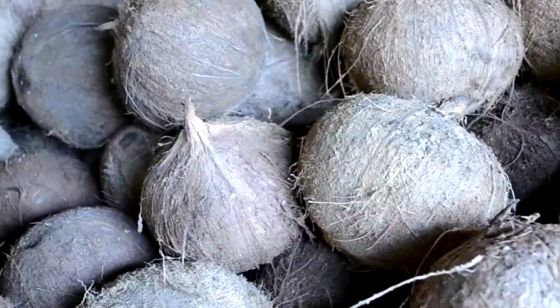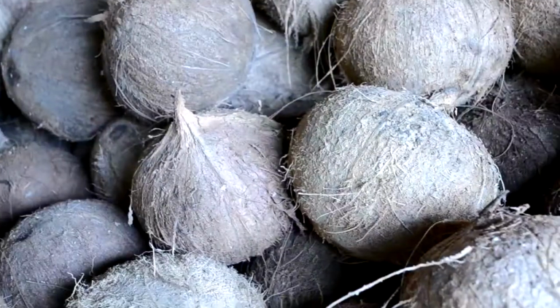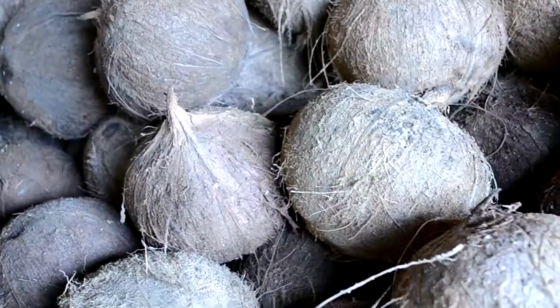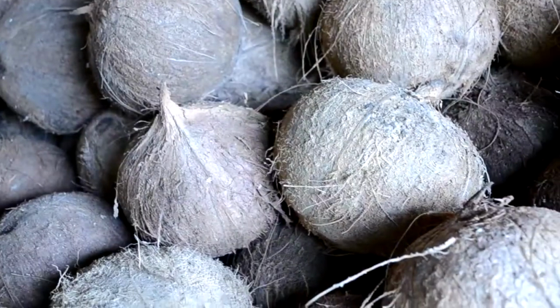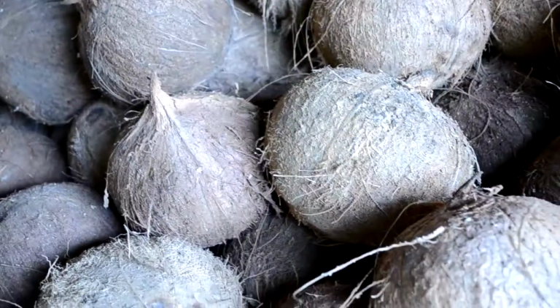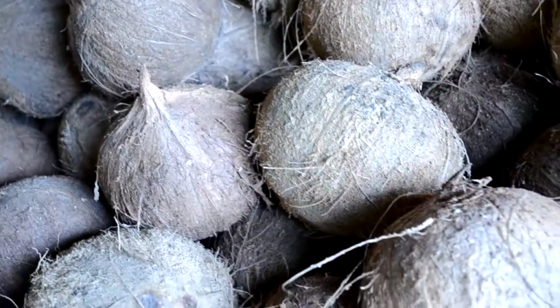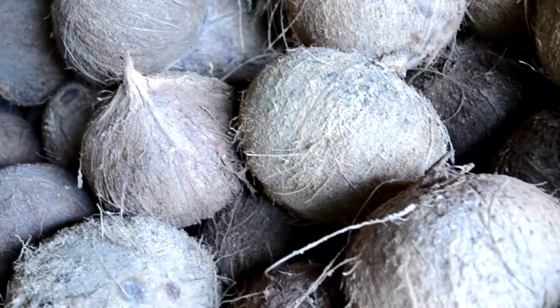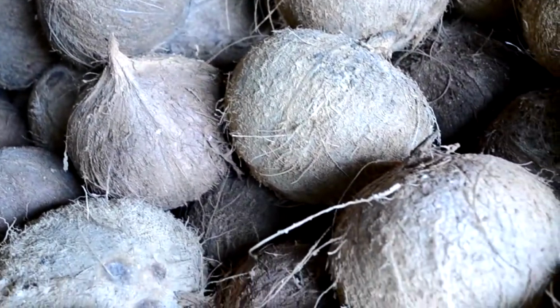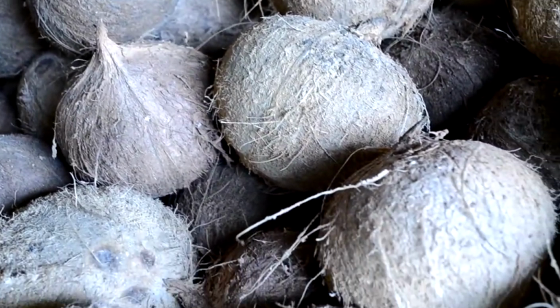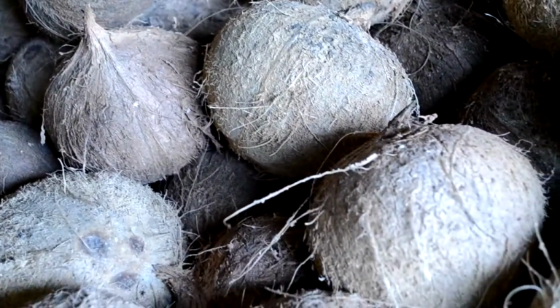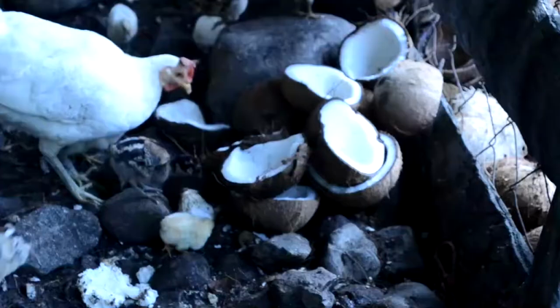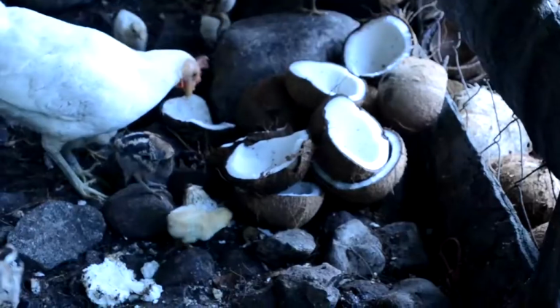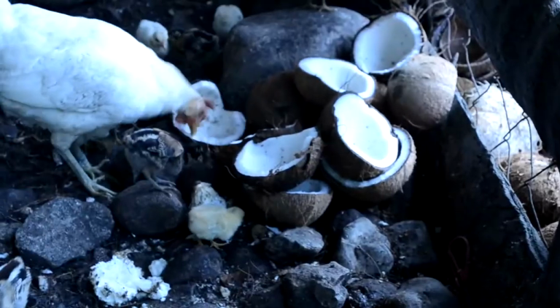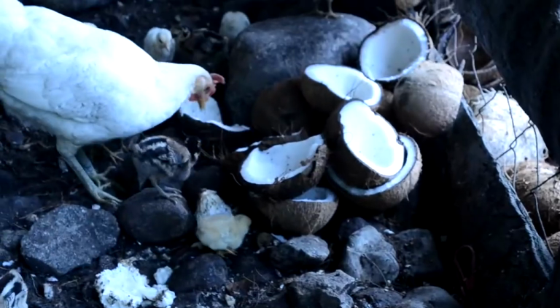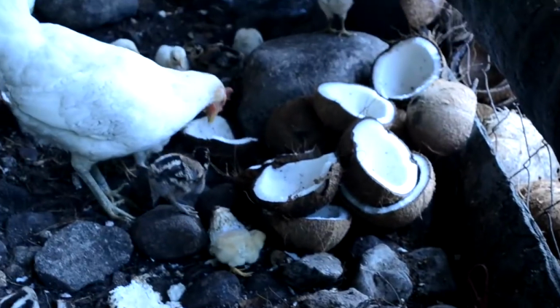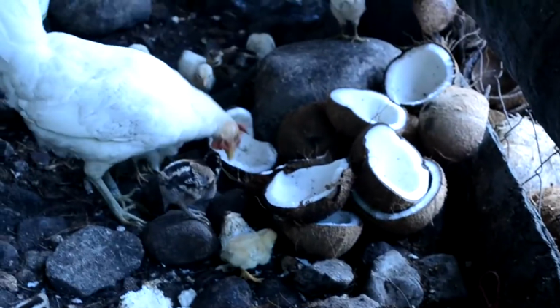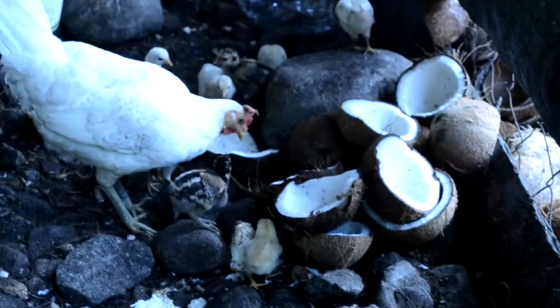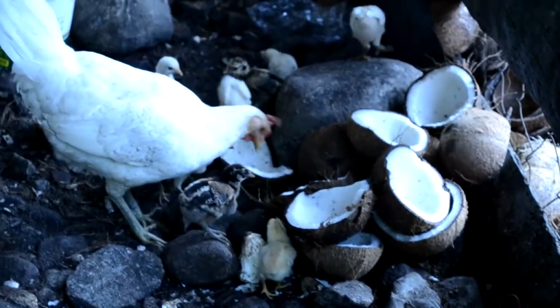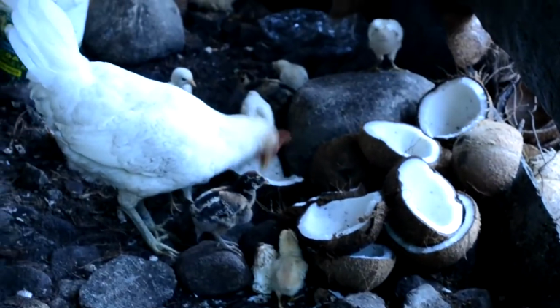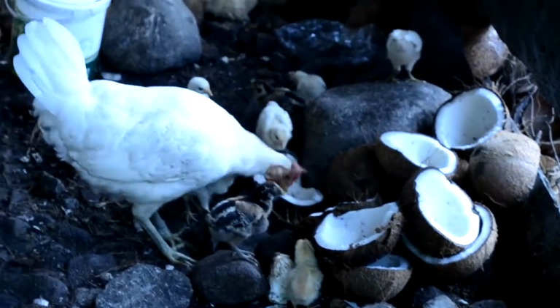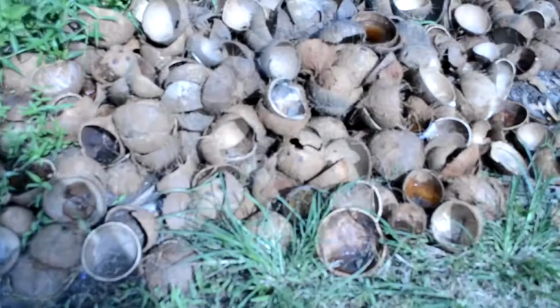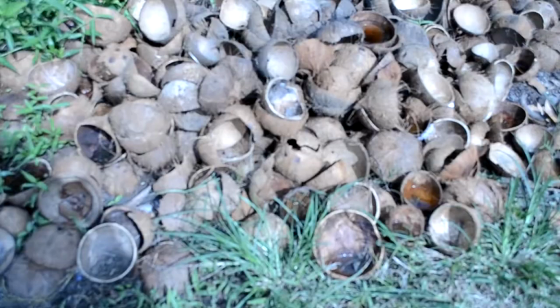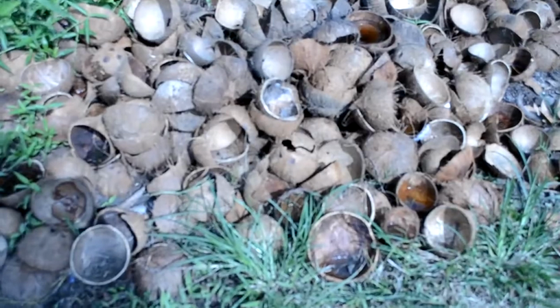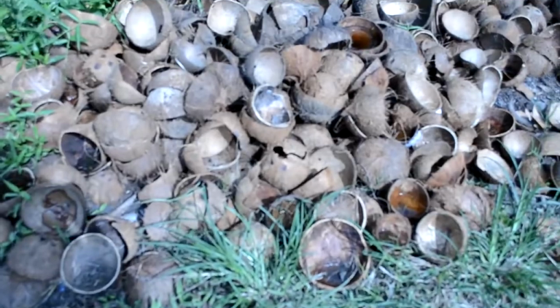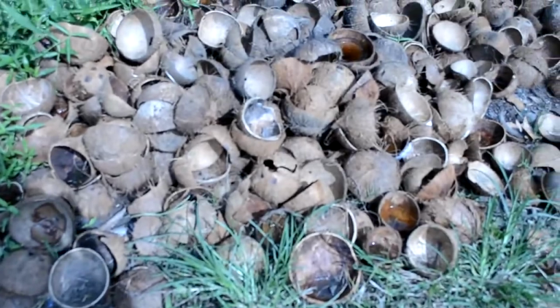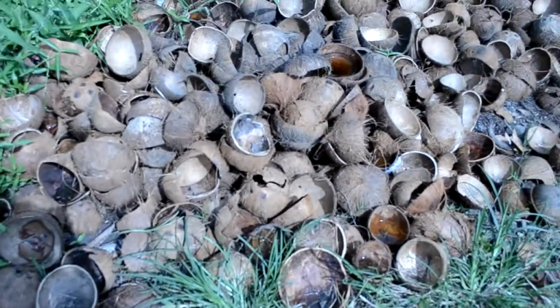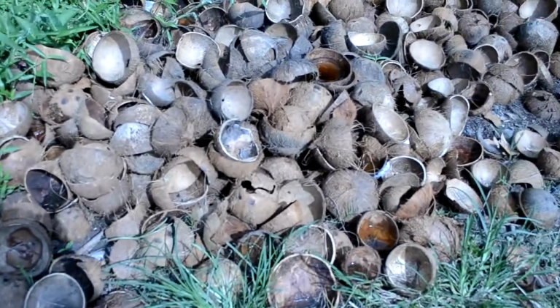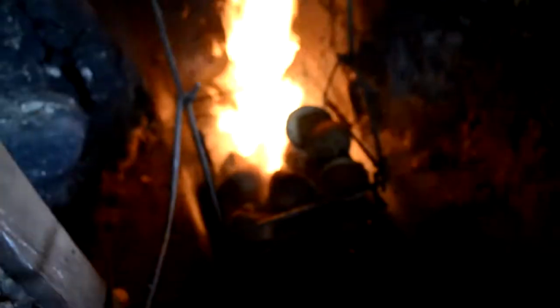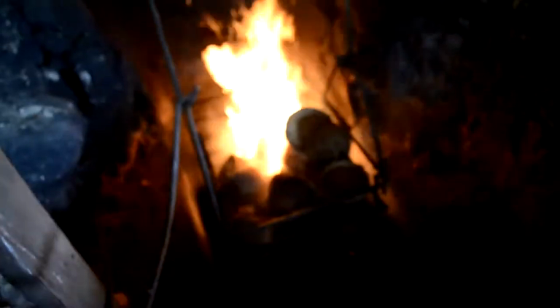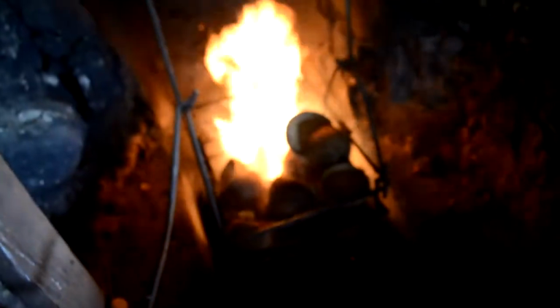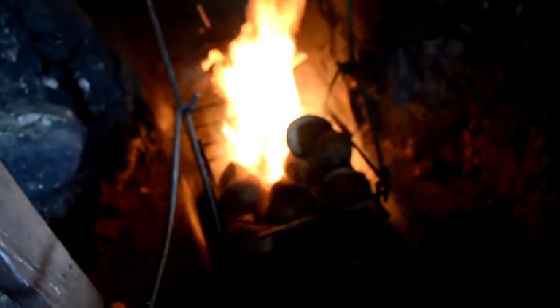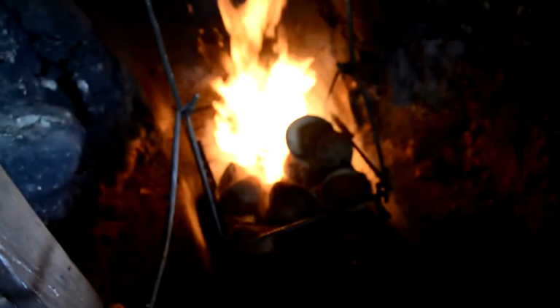In terms of fuel, the coconut shell is burned to produce charcoal, which is mainly used in cooking.